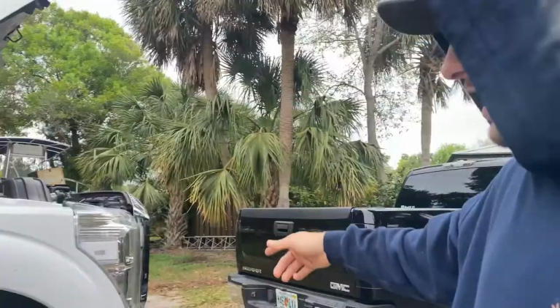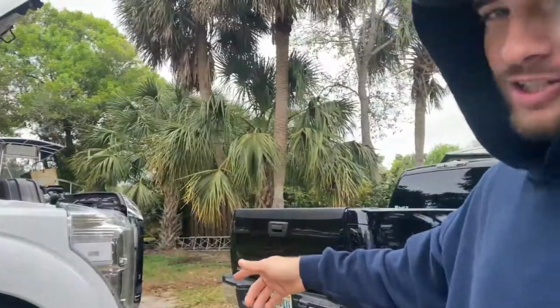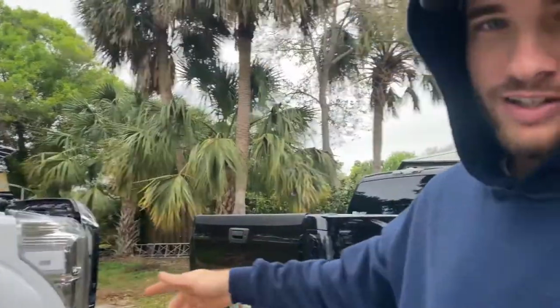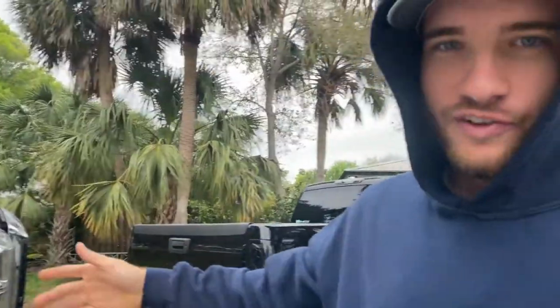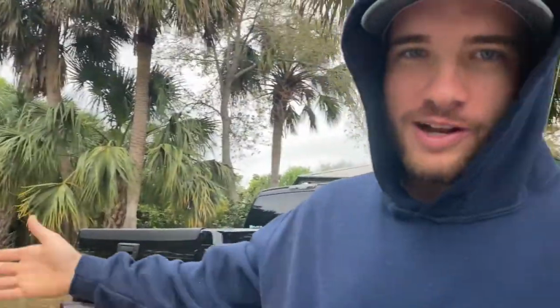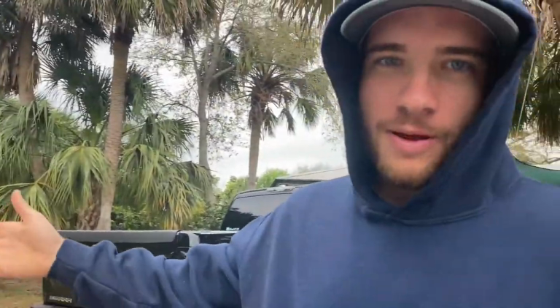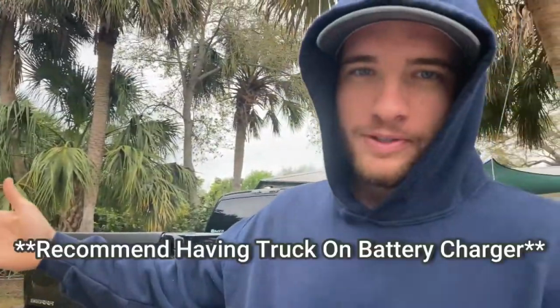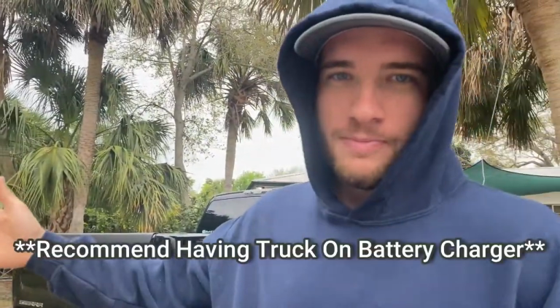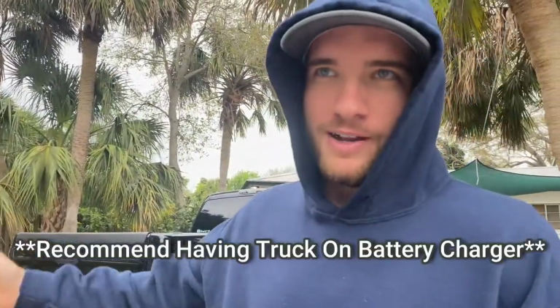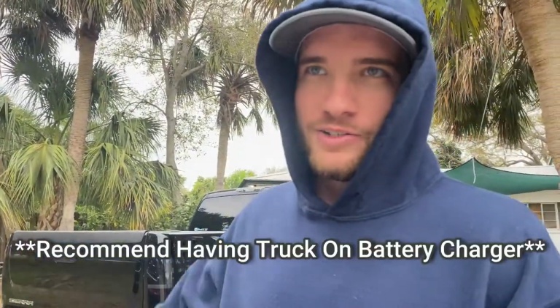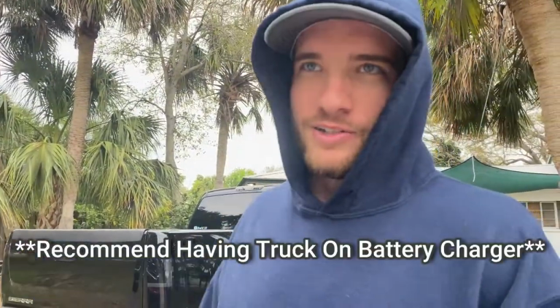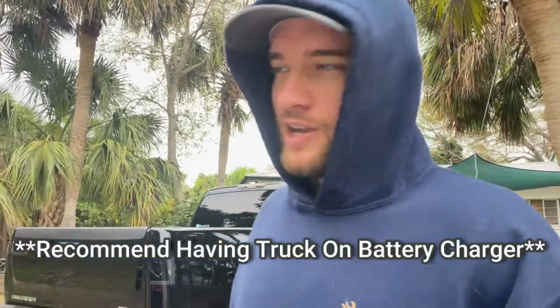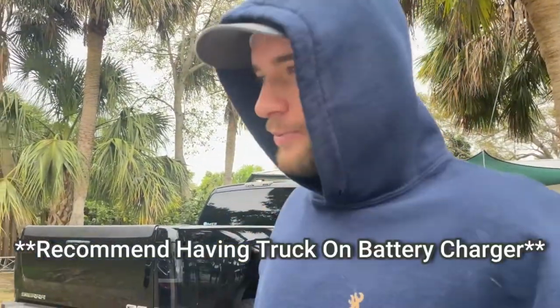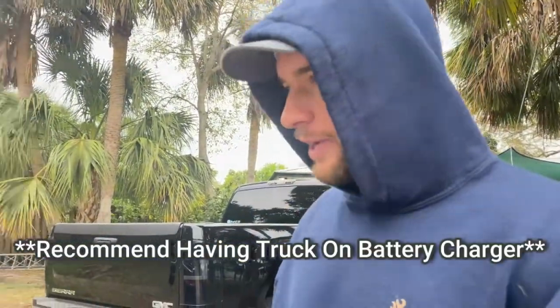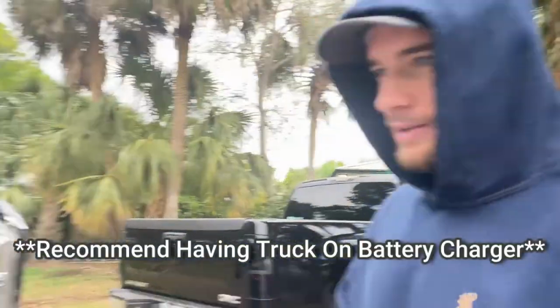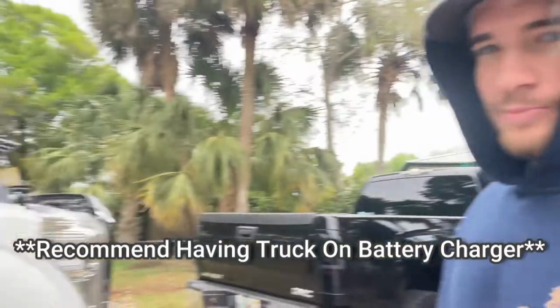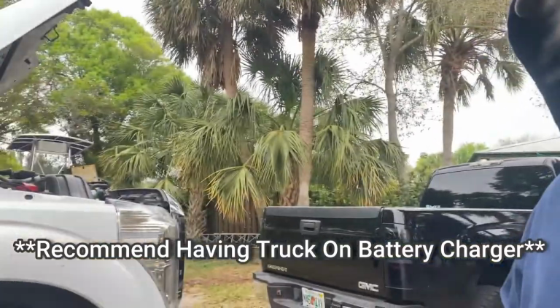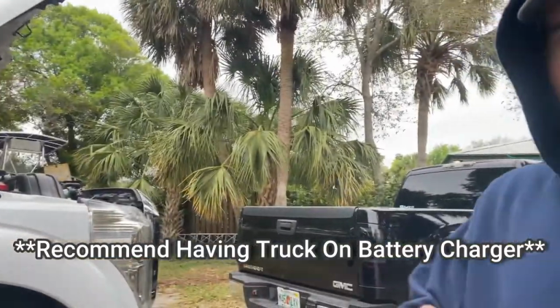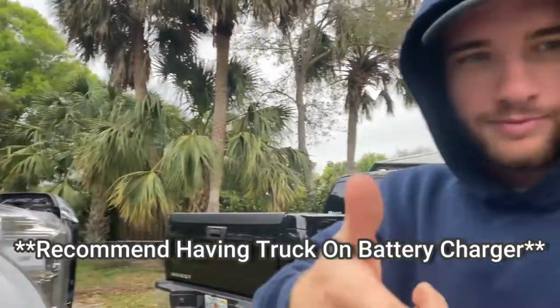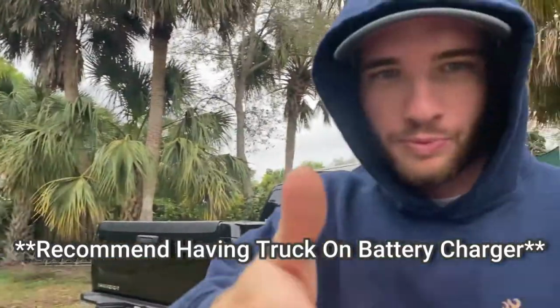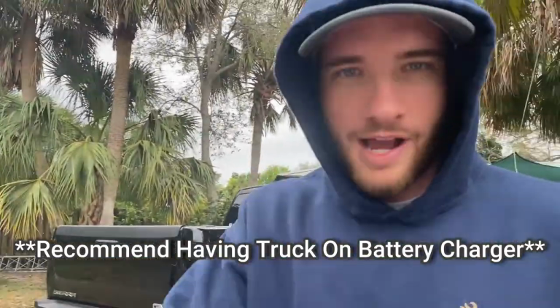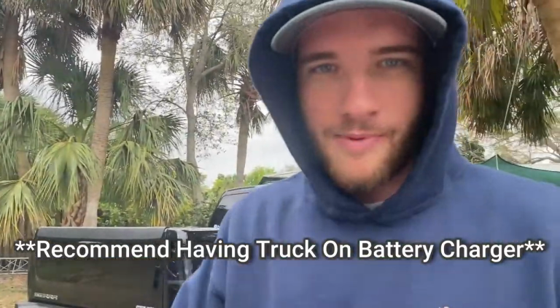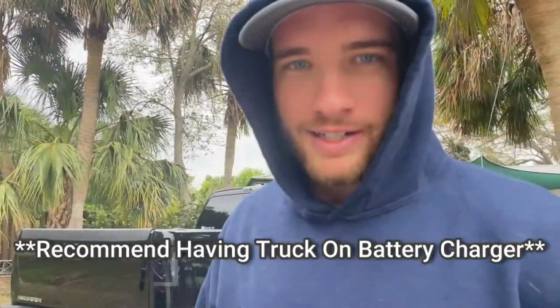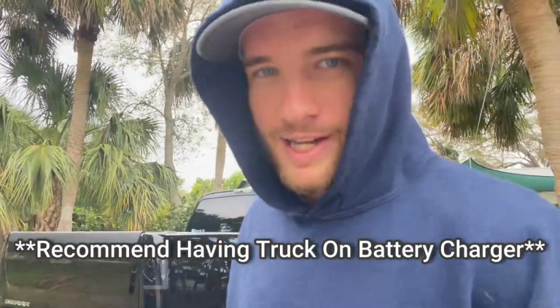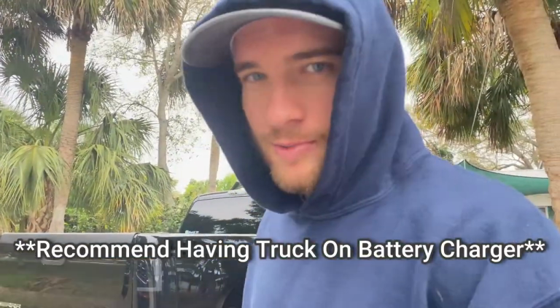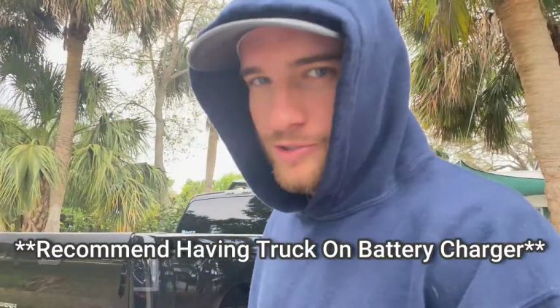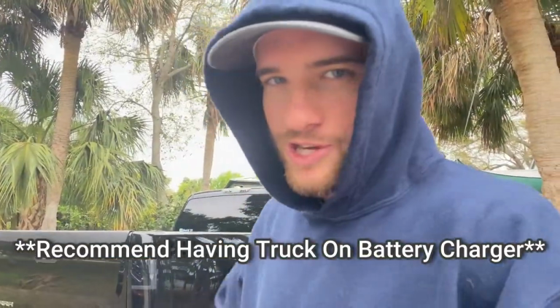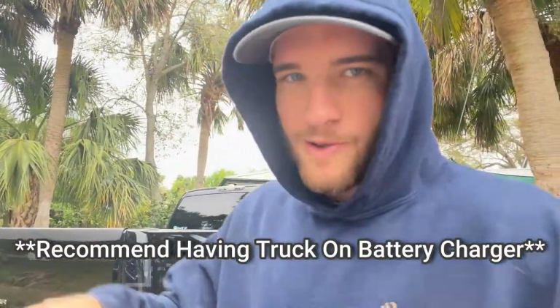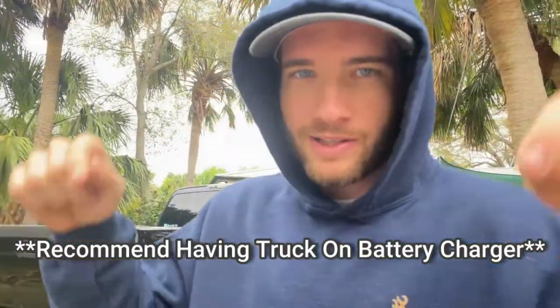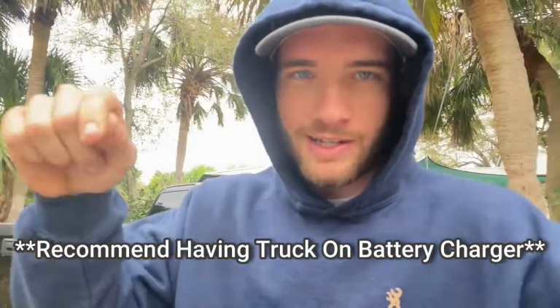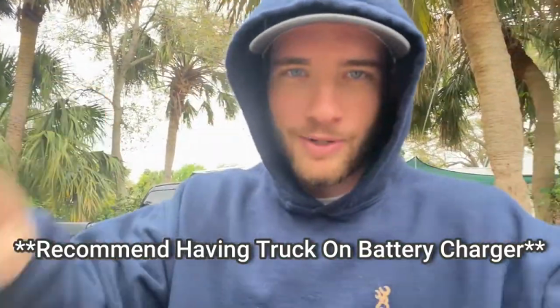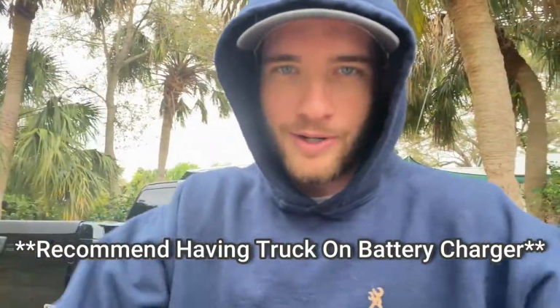I actually forgot about putting a battery charger on. Me and Clayton — the guy behind the camera, go check him out, Clayton MOE — I ran this cord out and tried to get the battery charger on so it didn't fry.